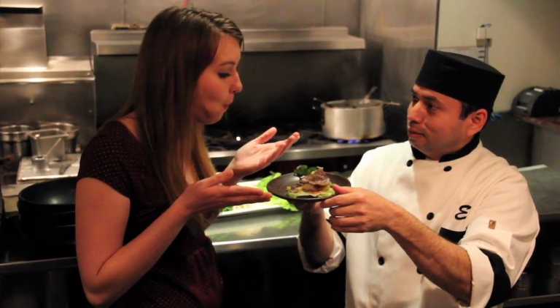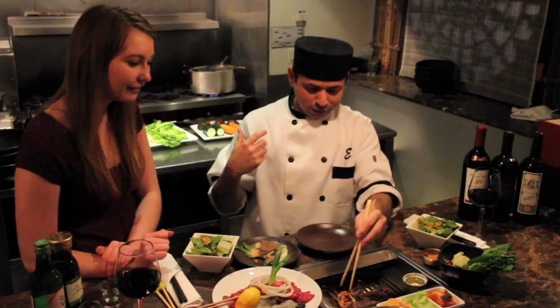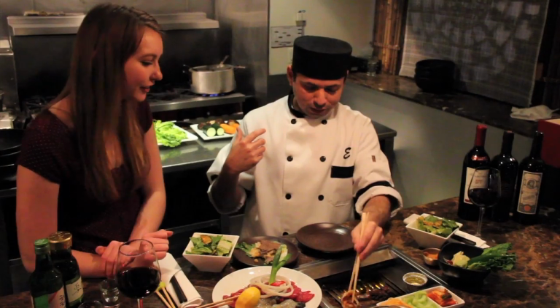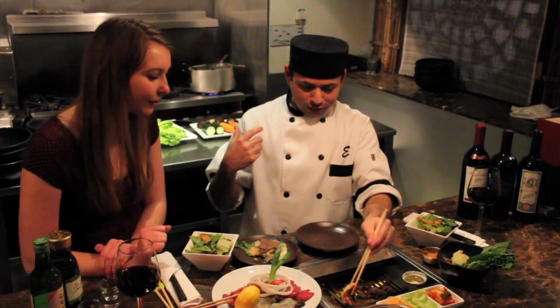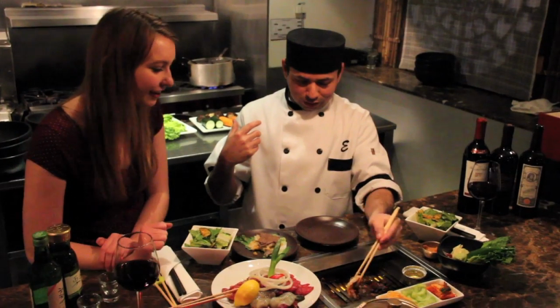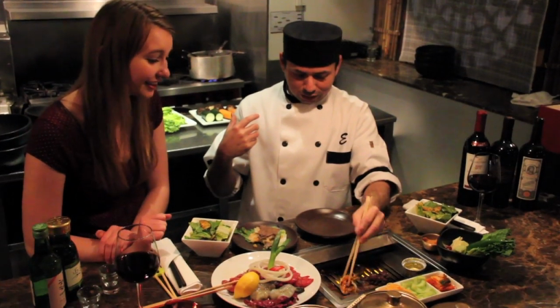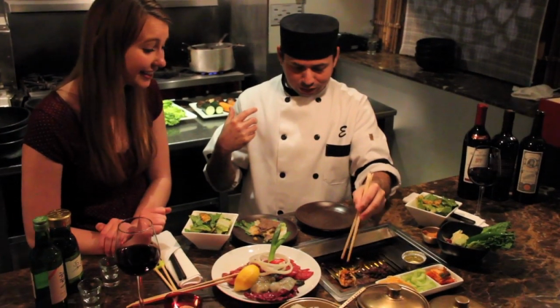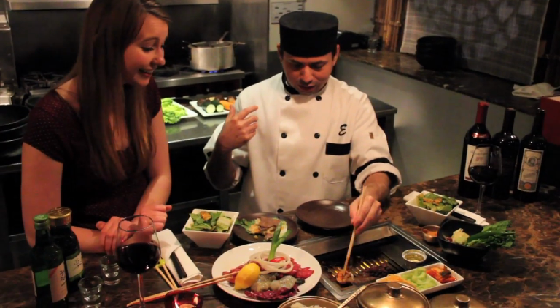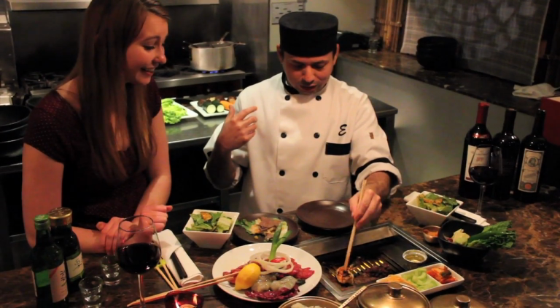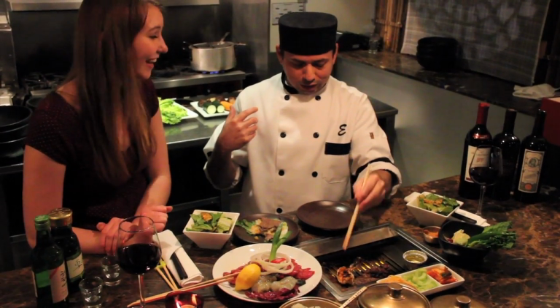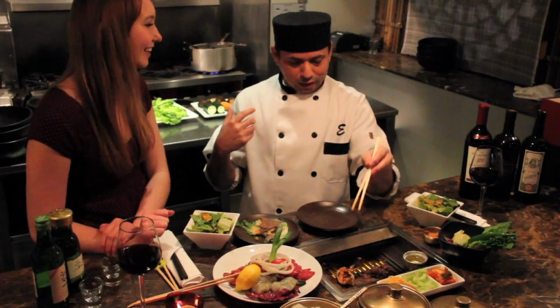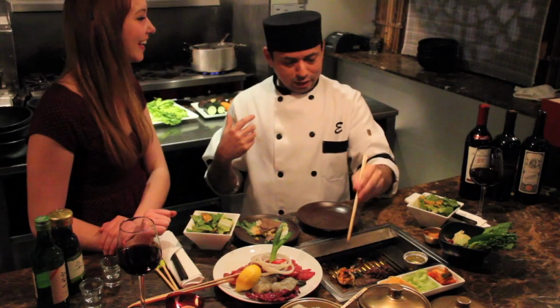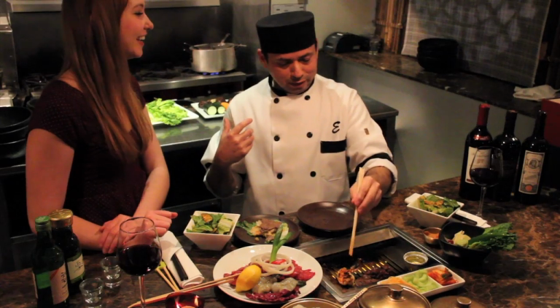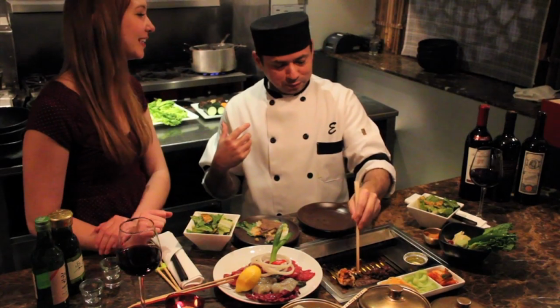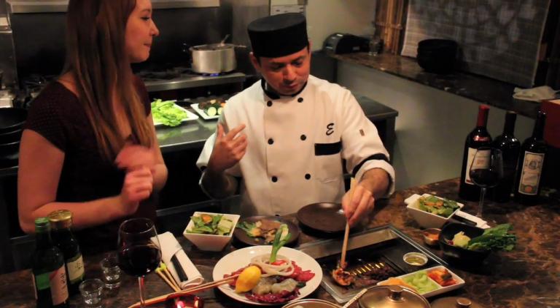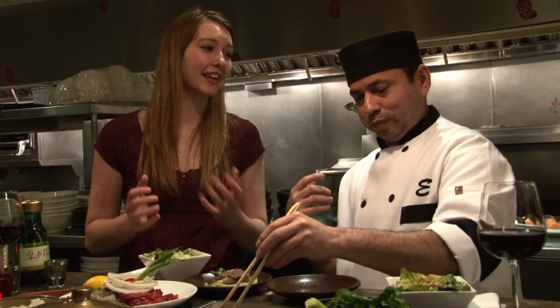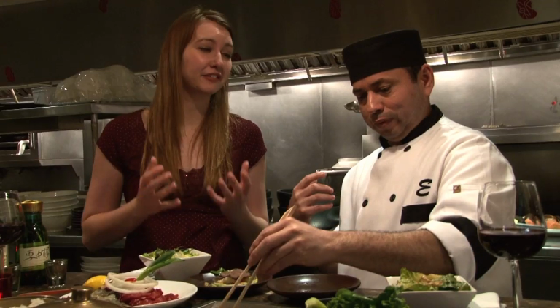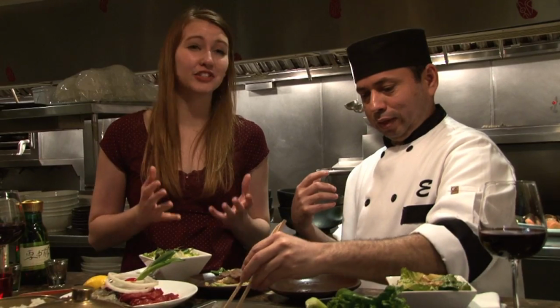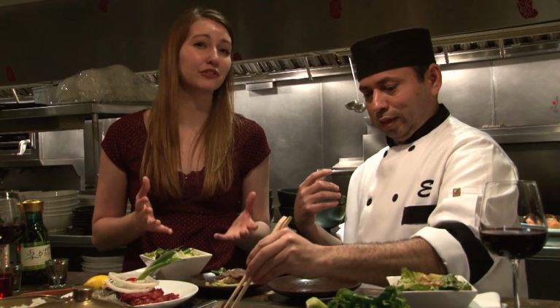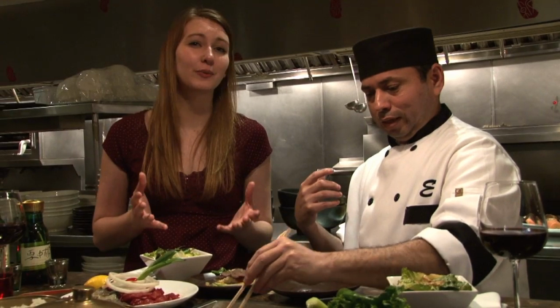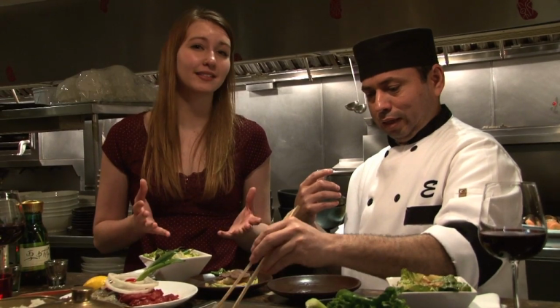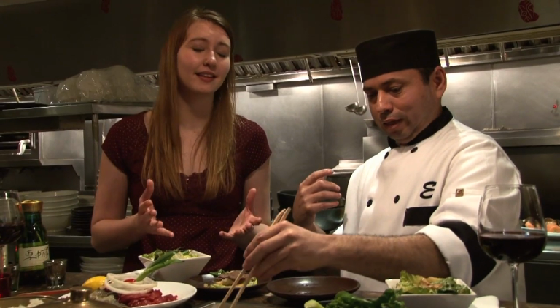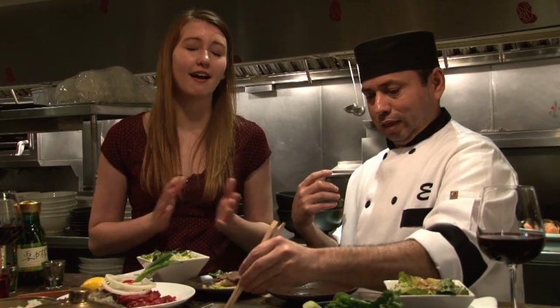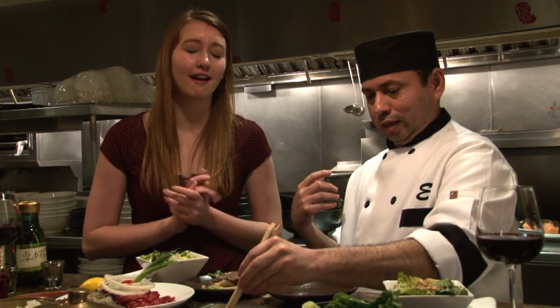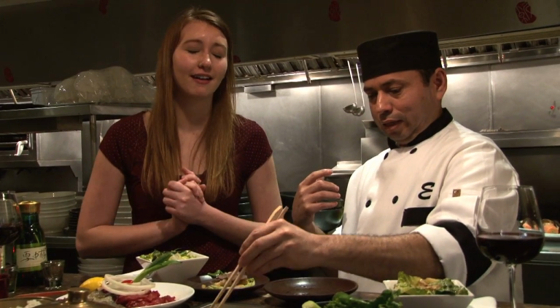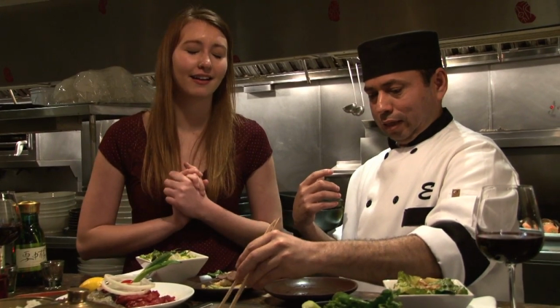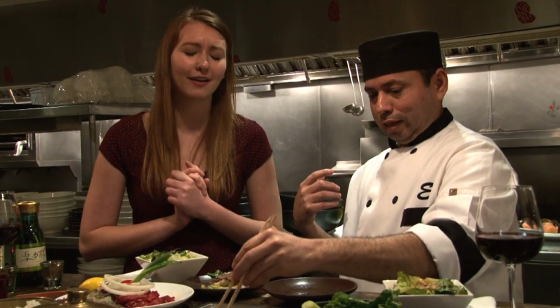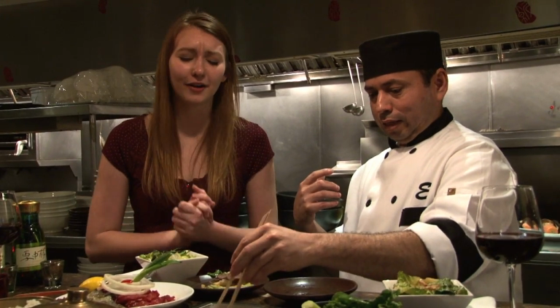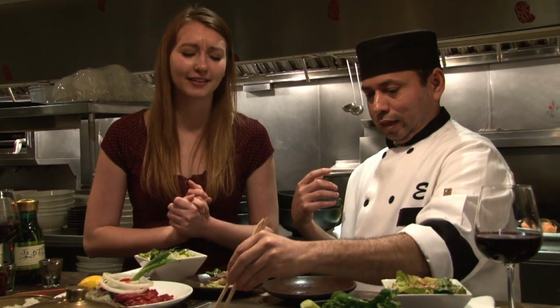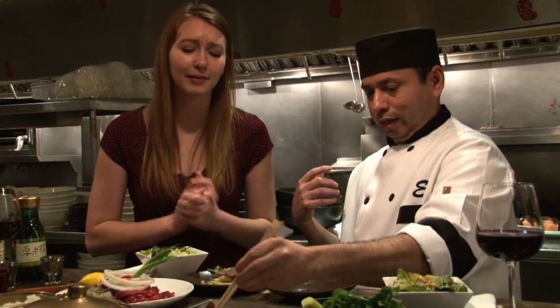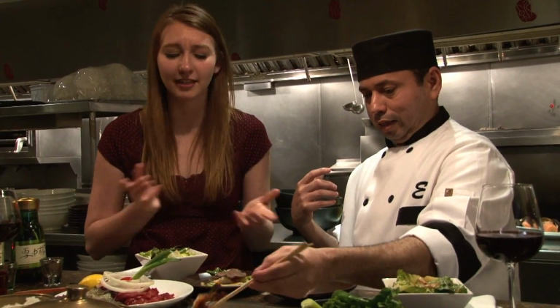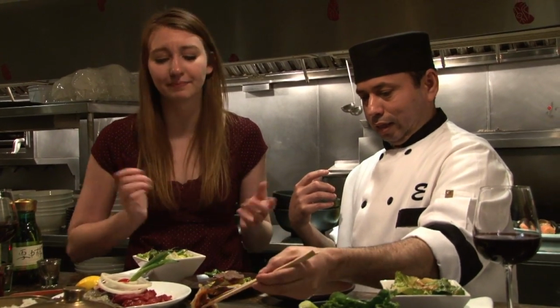If you're going out on a date and you get someone to feed you for once — I'm coming here.